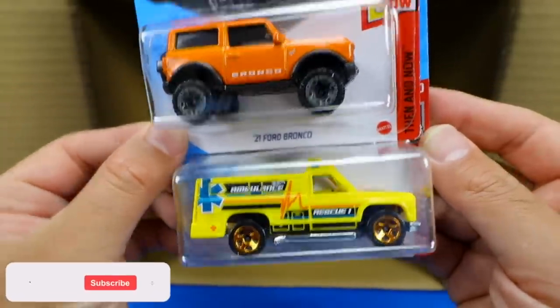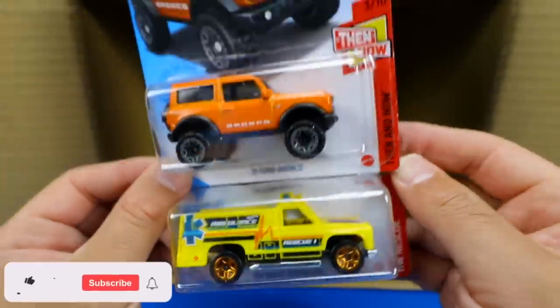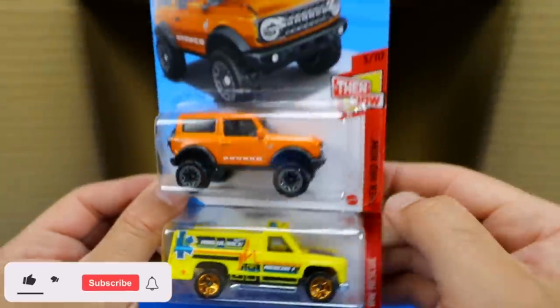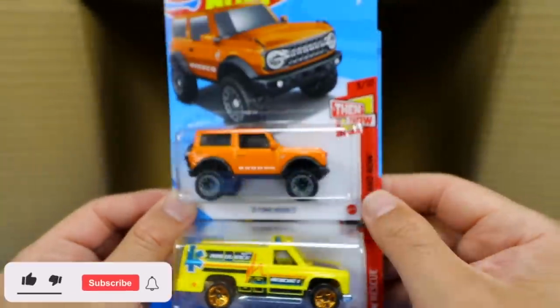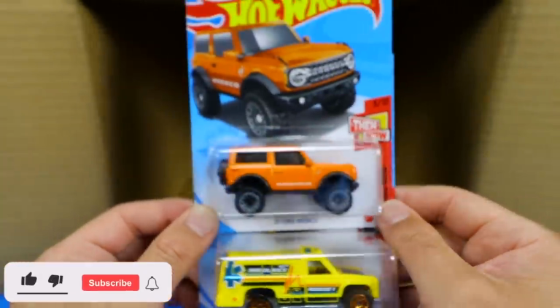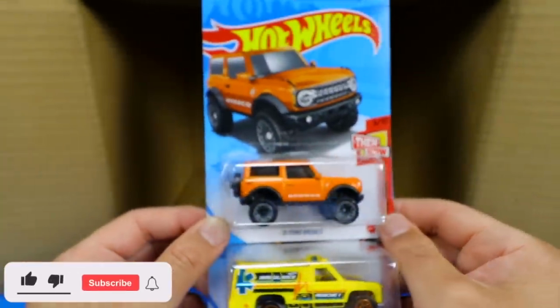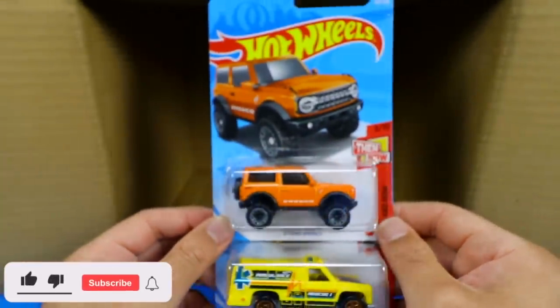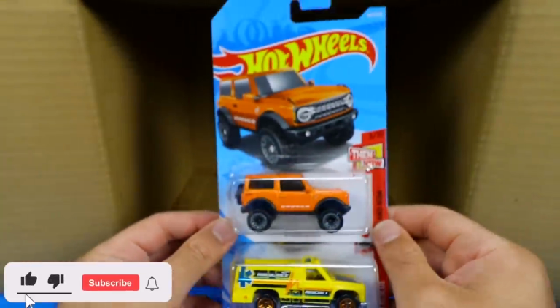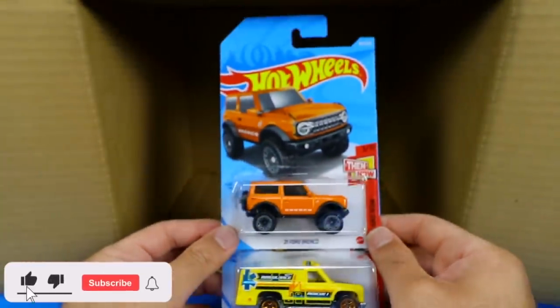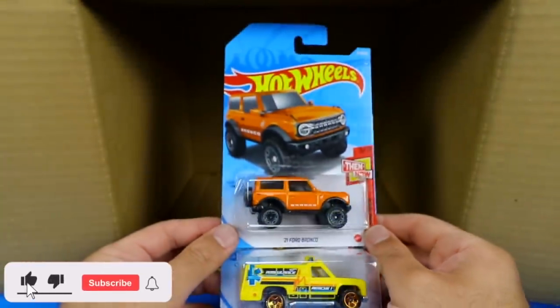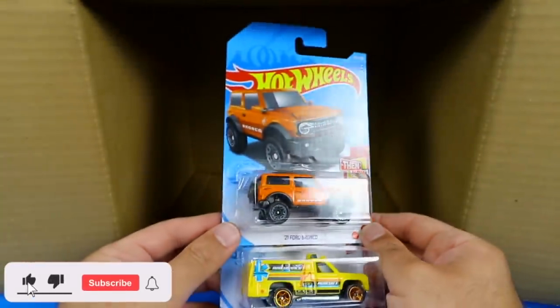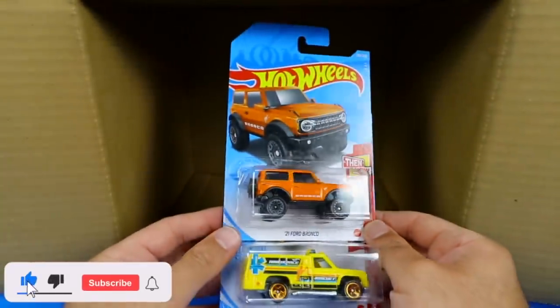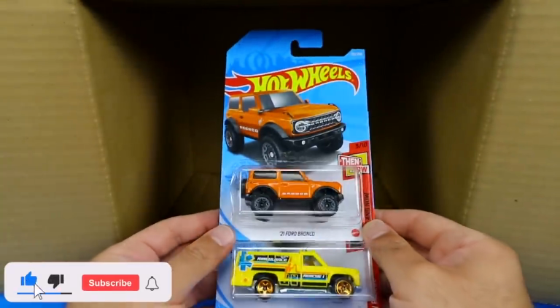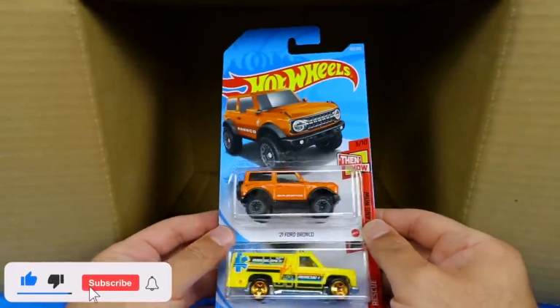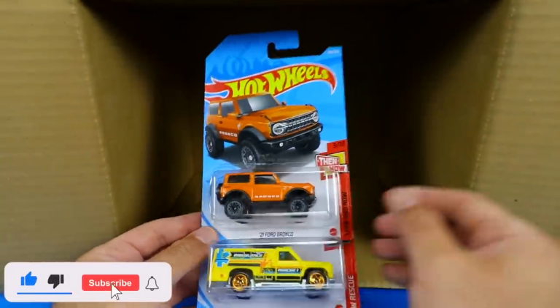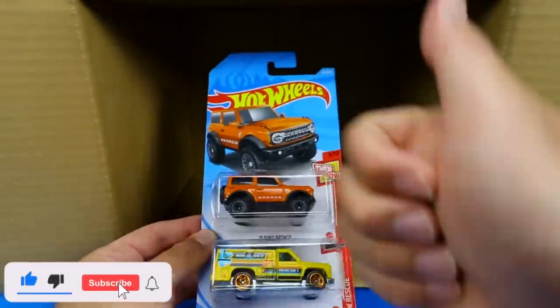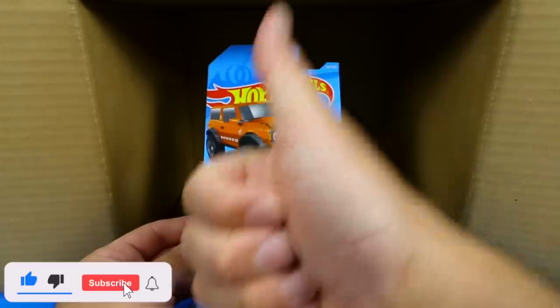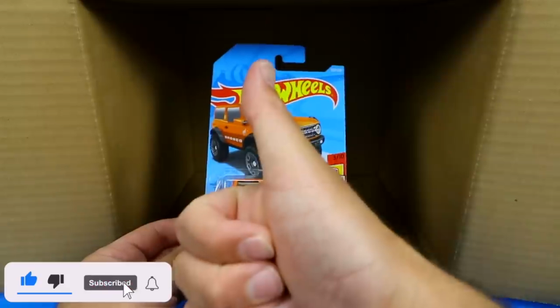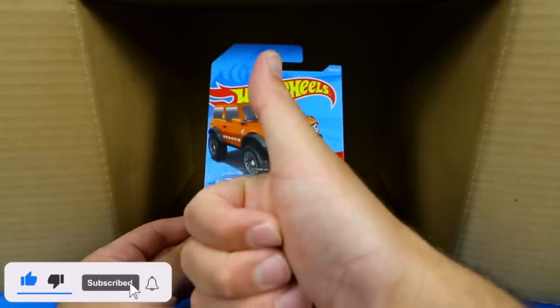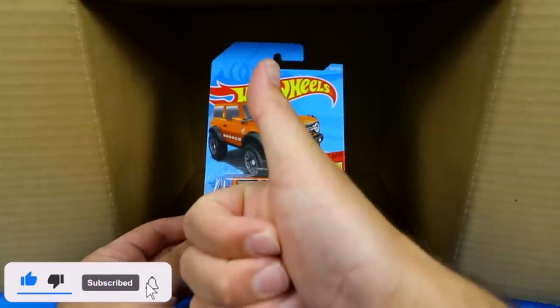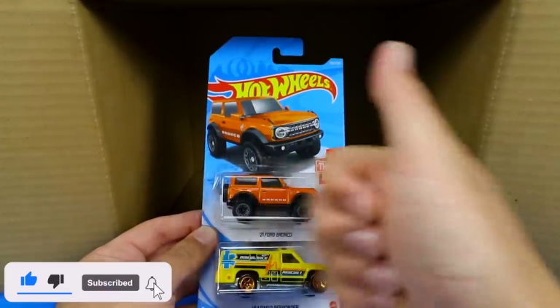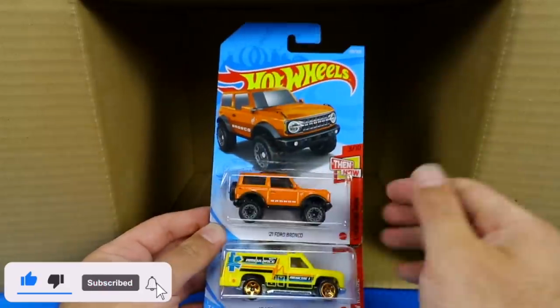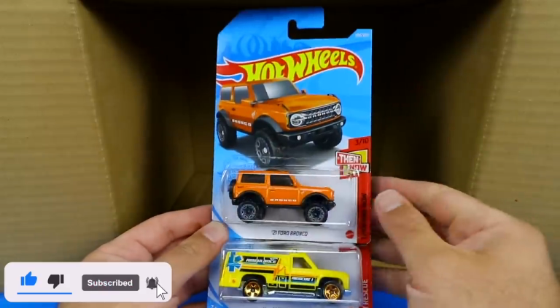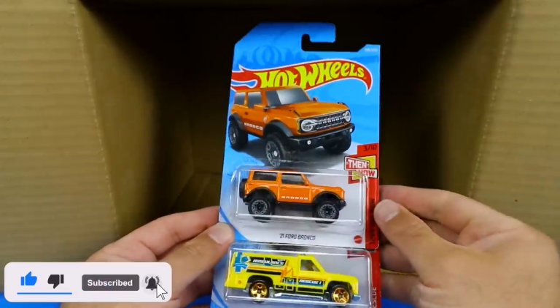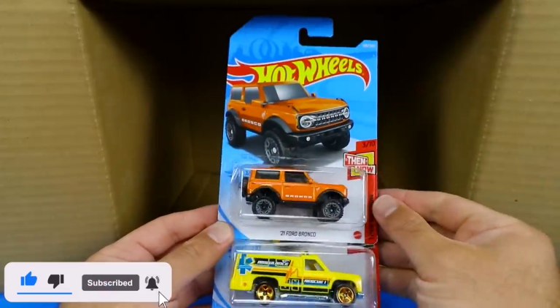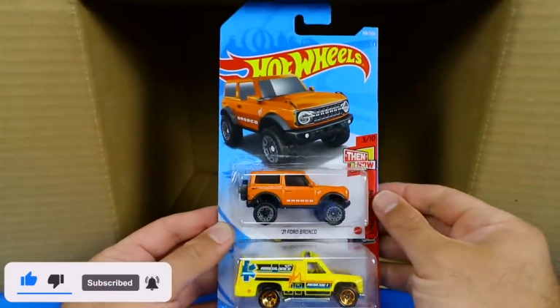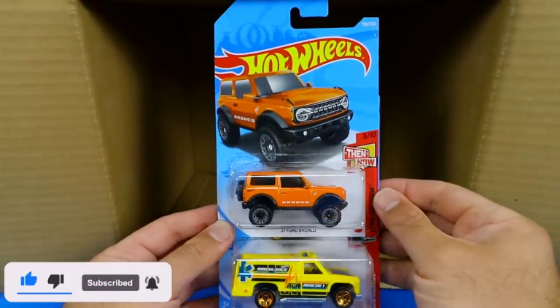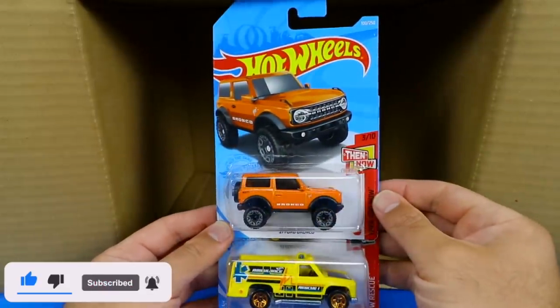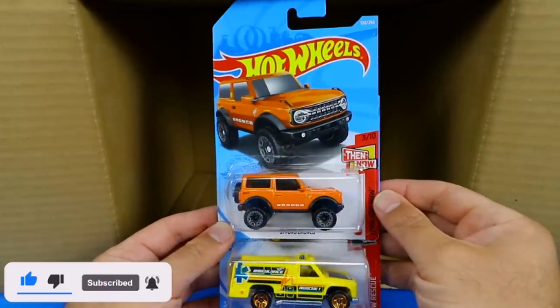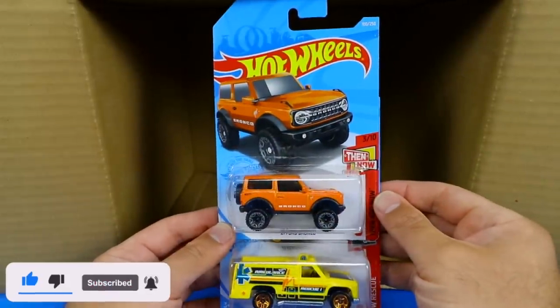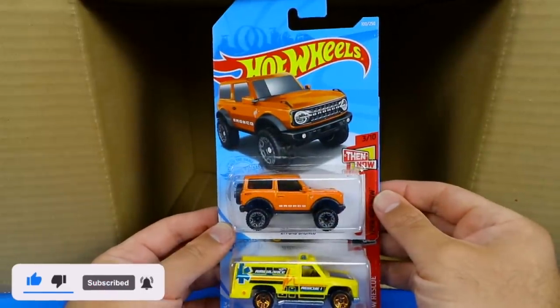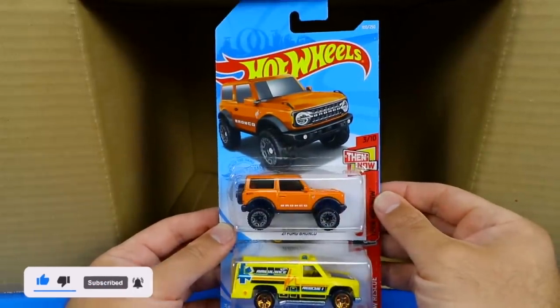Comment down below which was your favorite car in this case. Make sure you hit that thumbs up button. I'll catch you guys on the next one. Bye-bye.